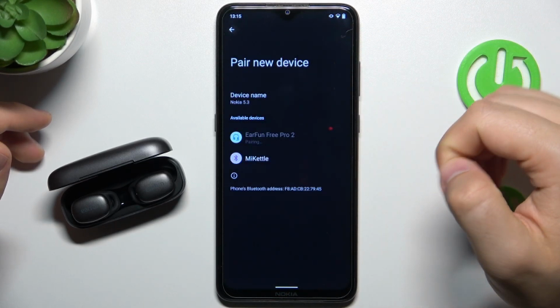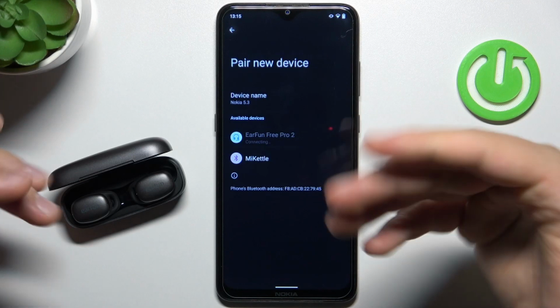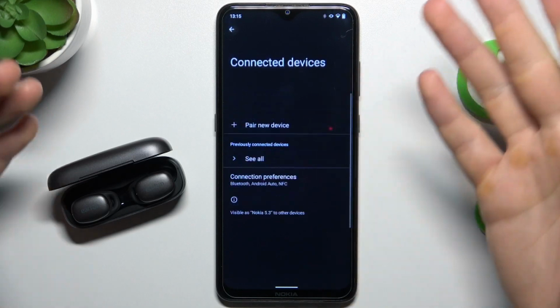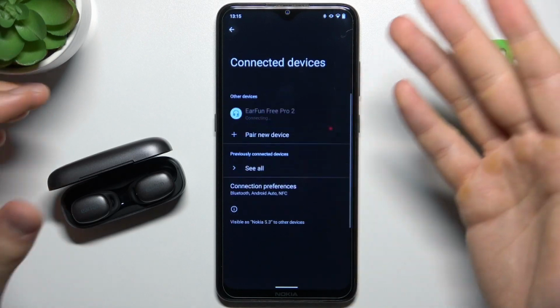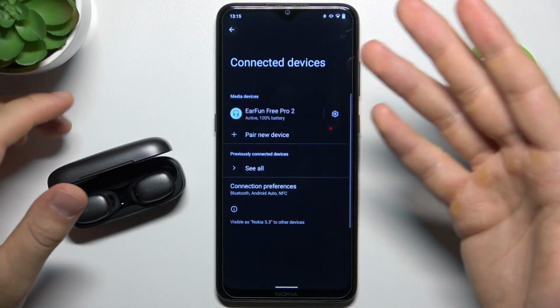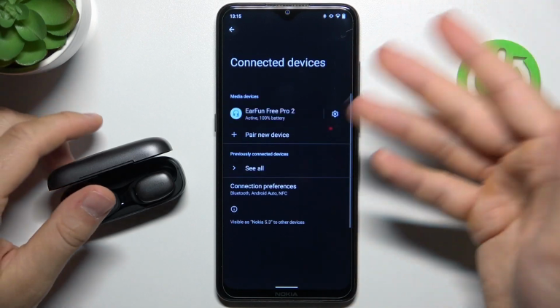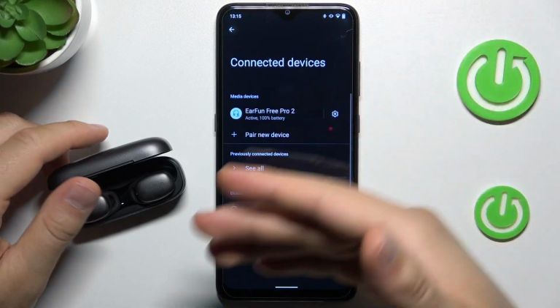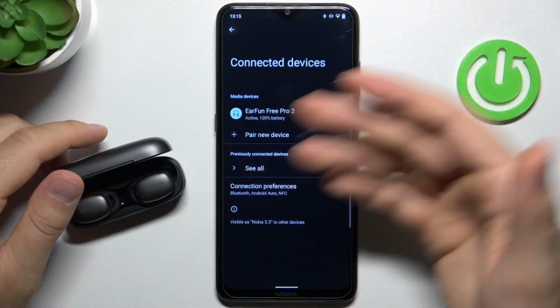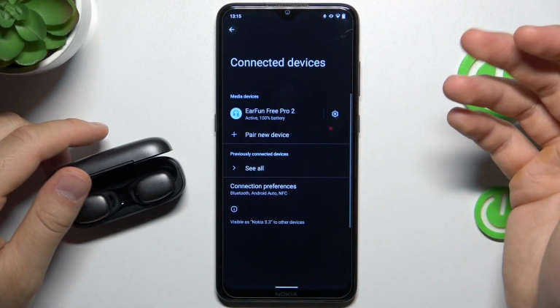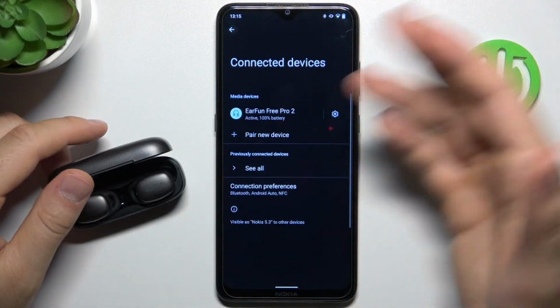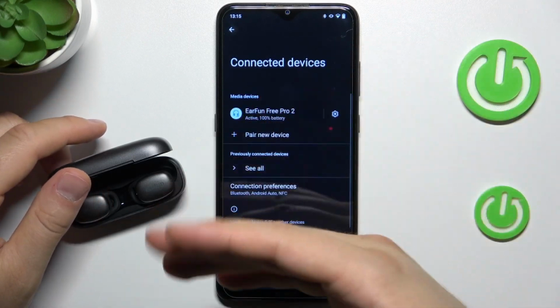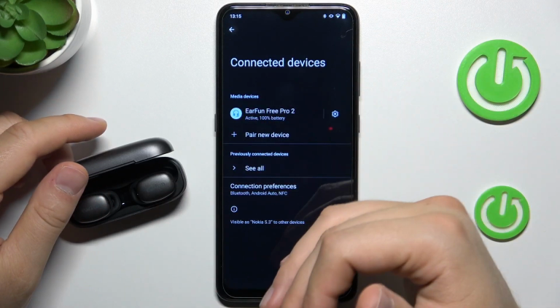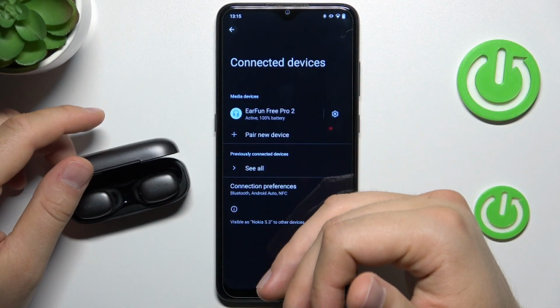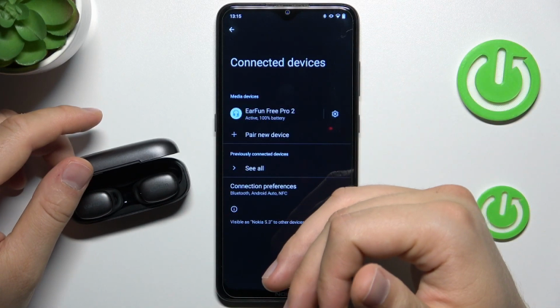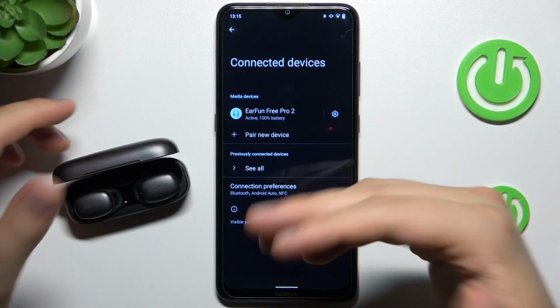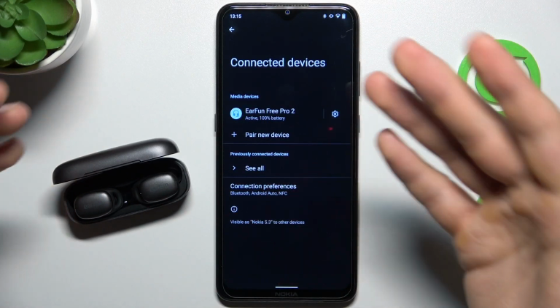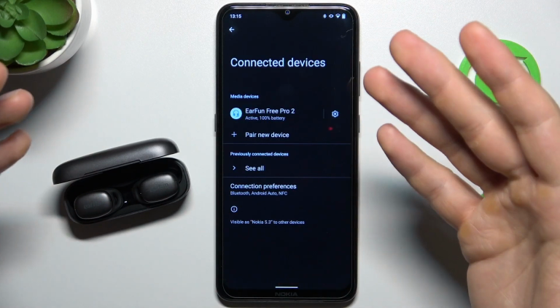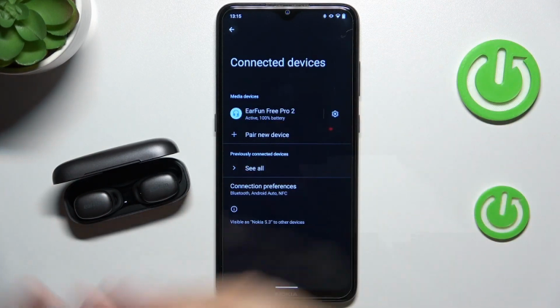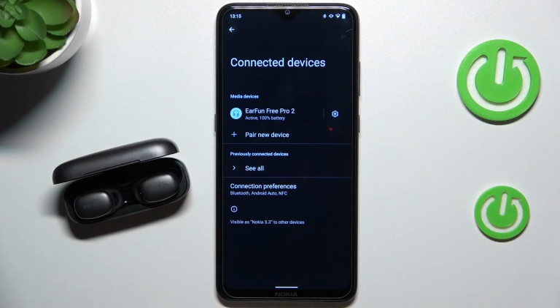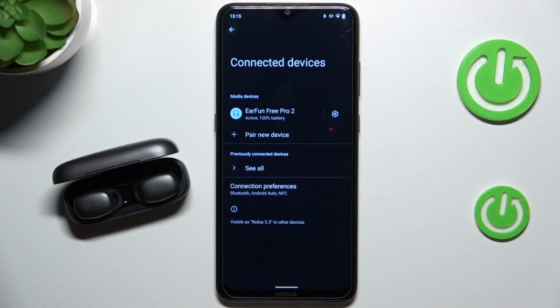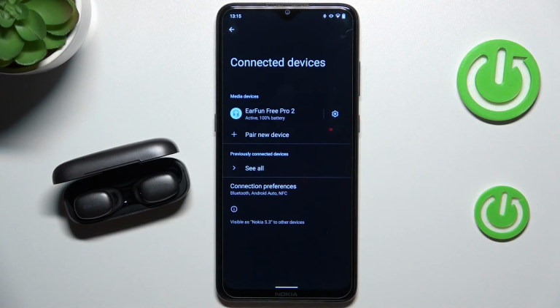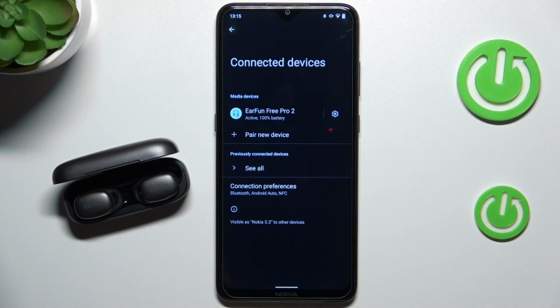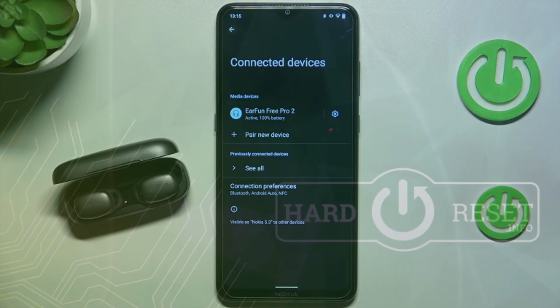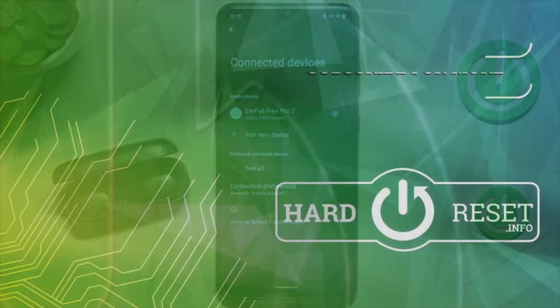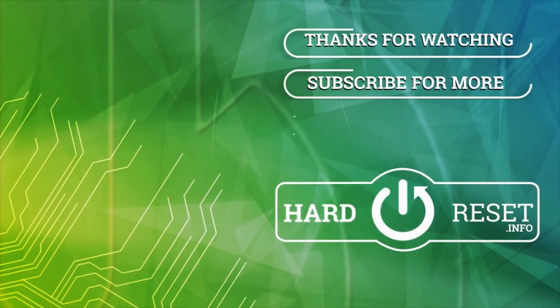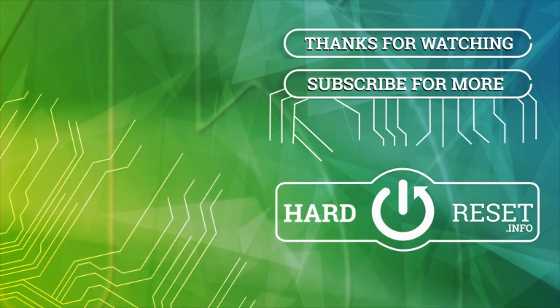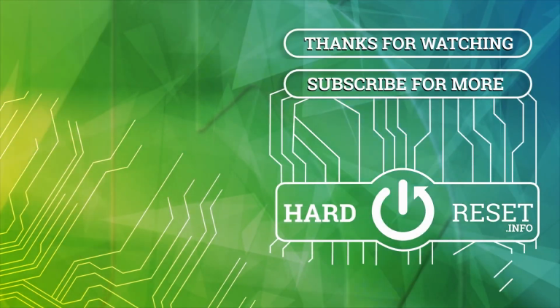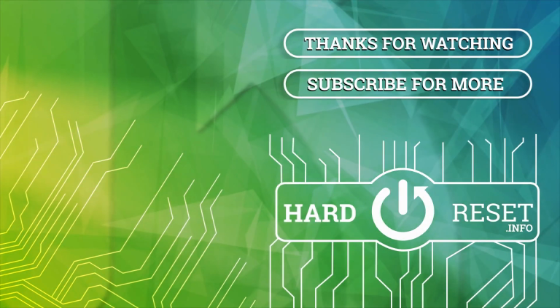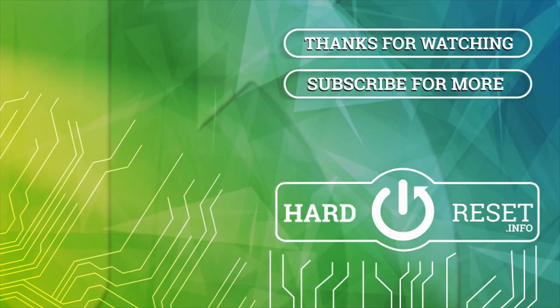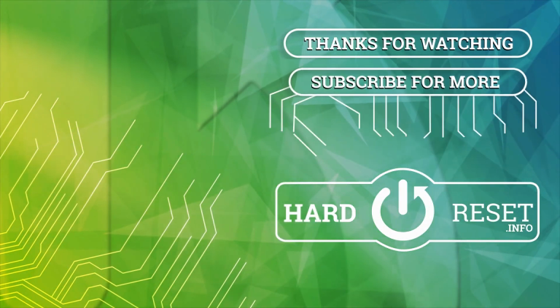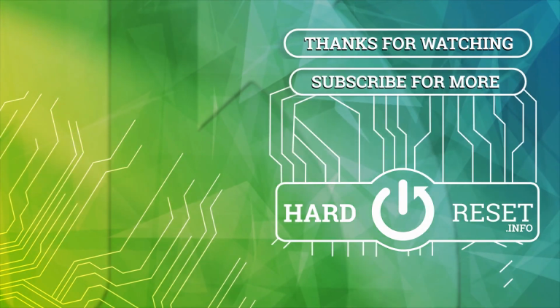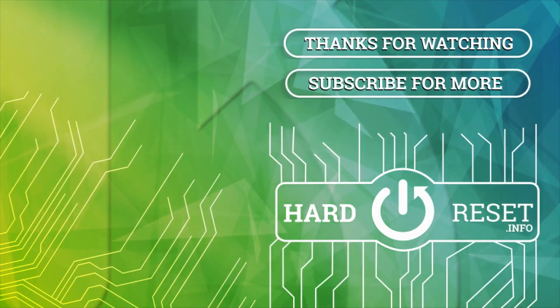I hope that this simple method fixes your connection issues. That's all for this video, hope you liked it. Thank you.